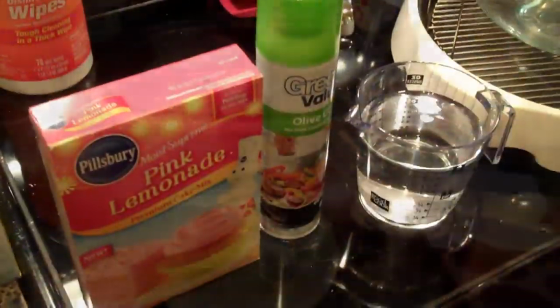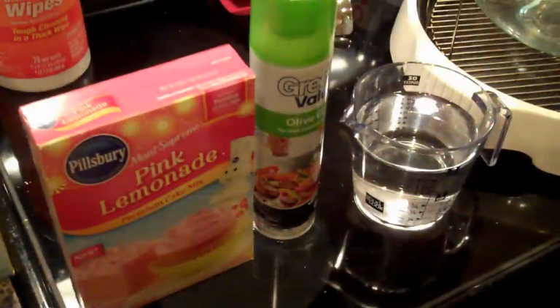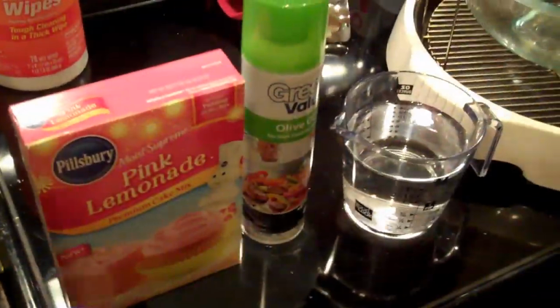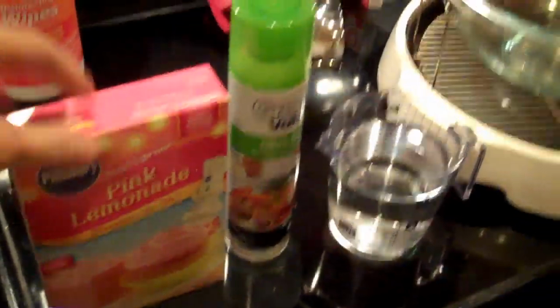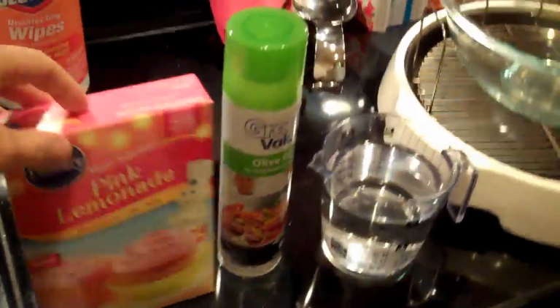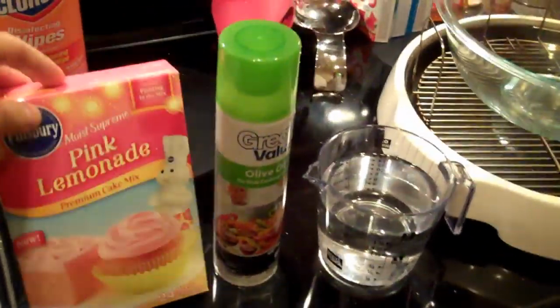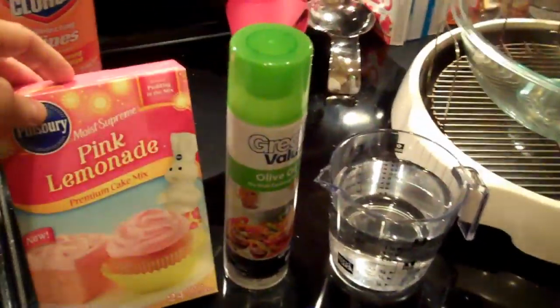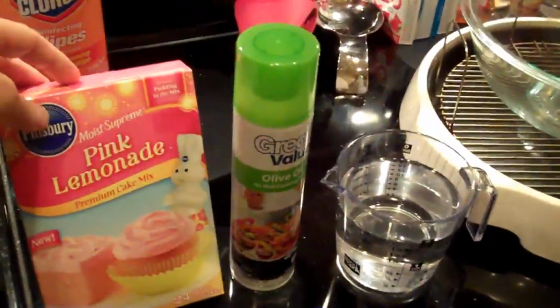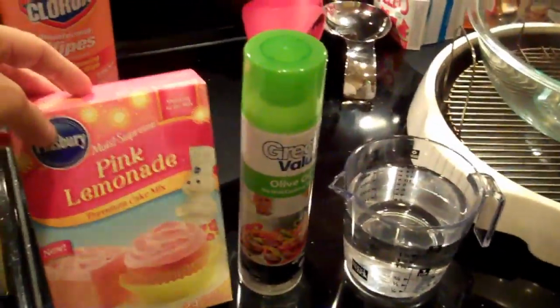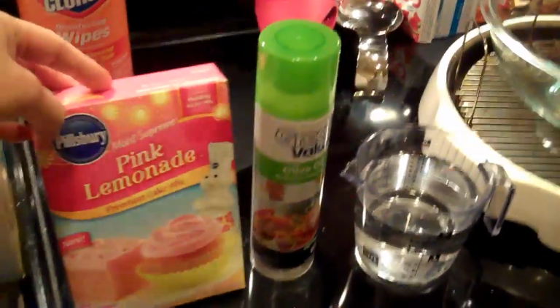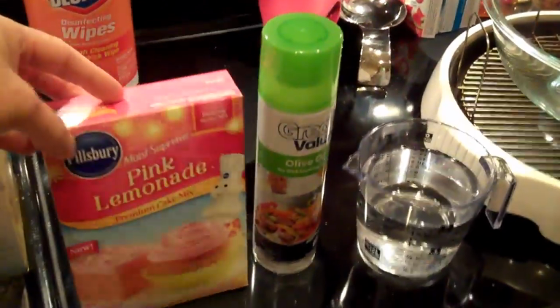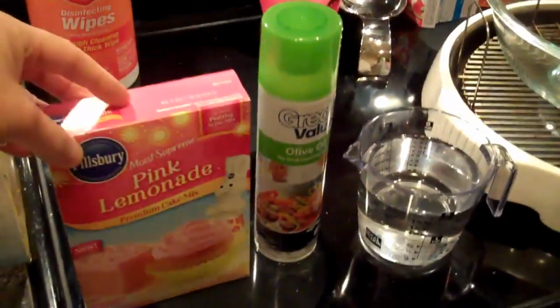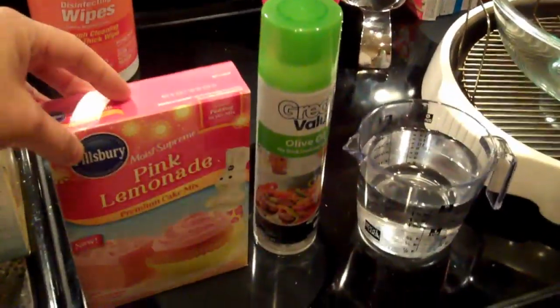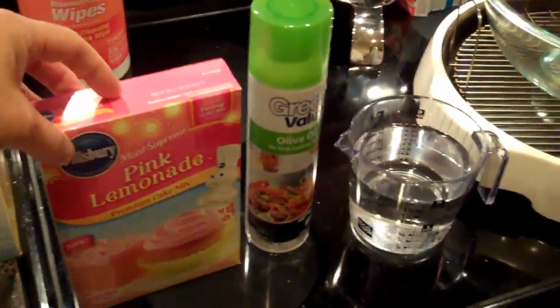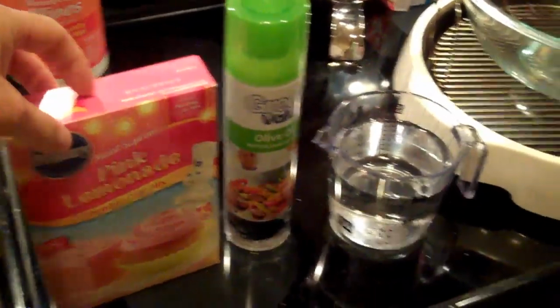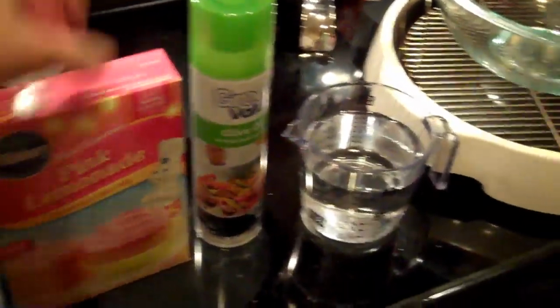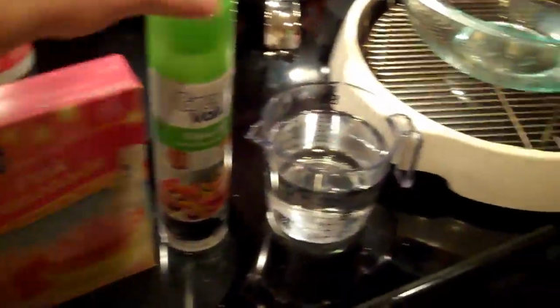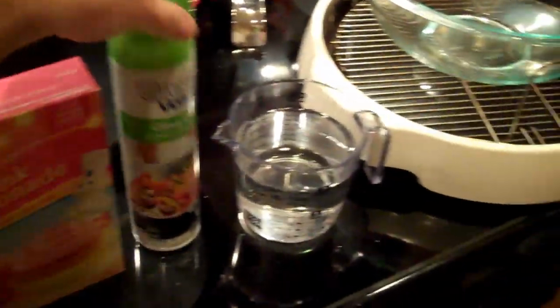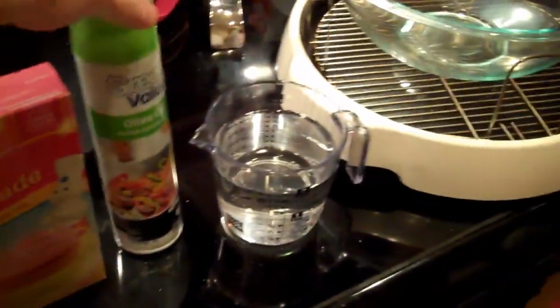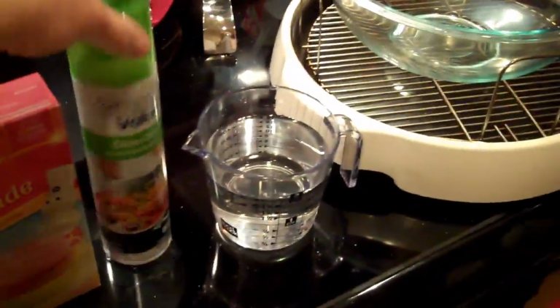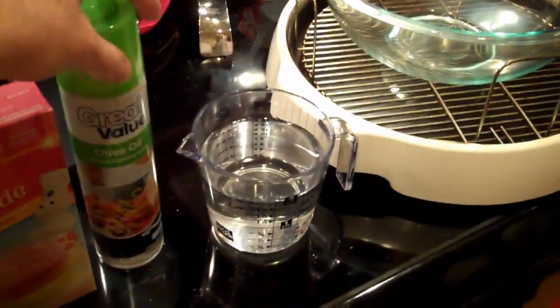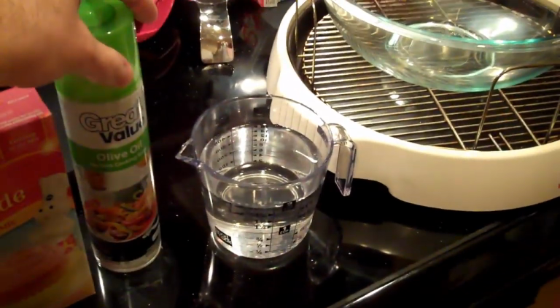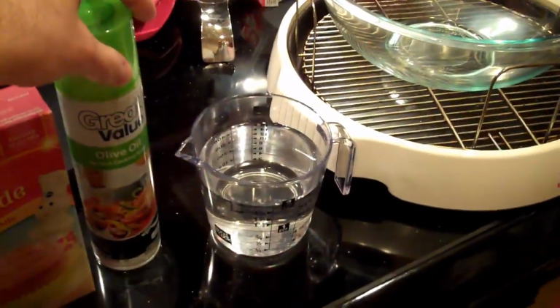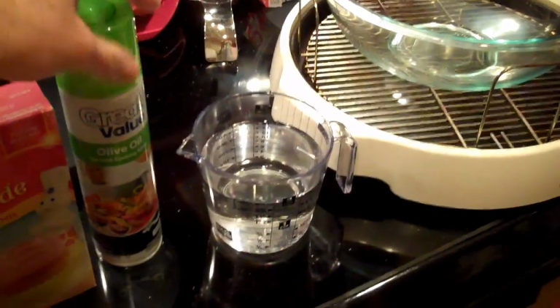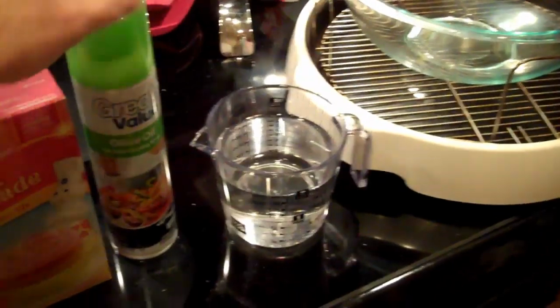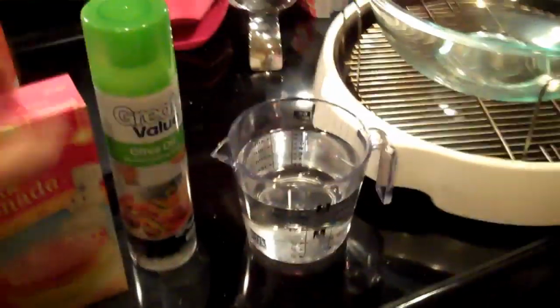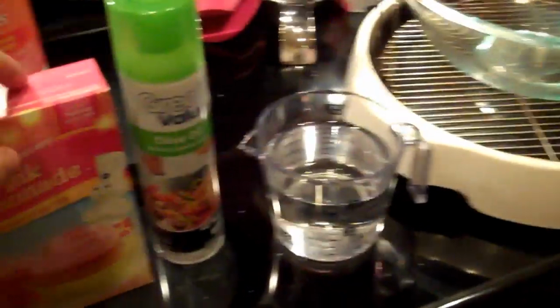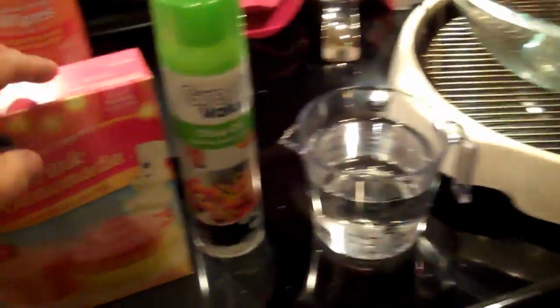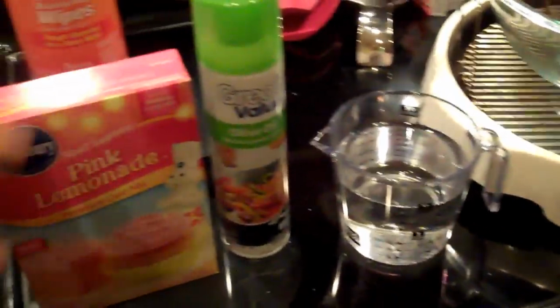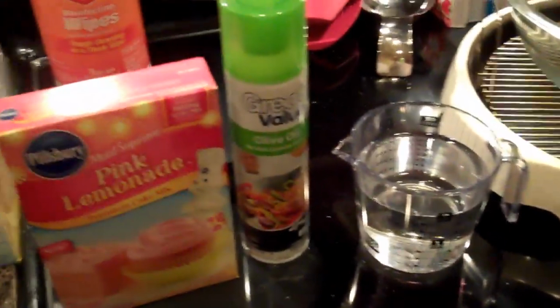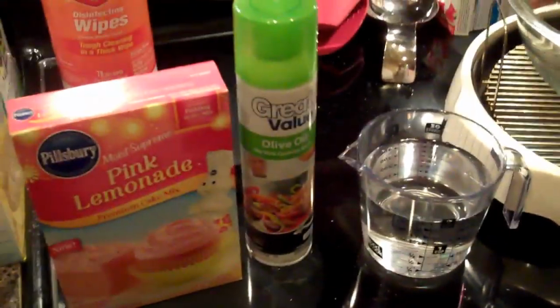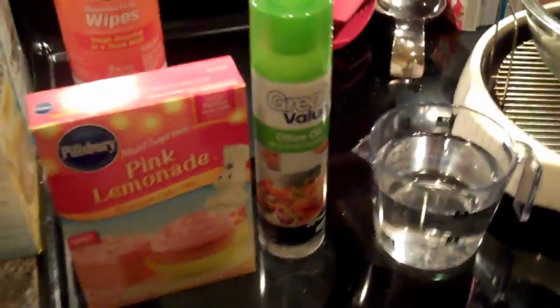First you will need your cake mix of choice, some cooking spray, and two cups of water.